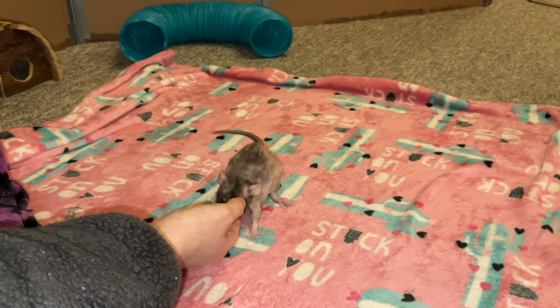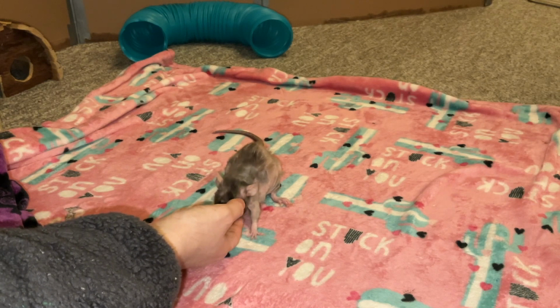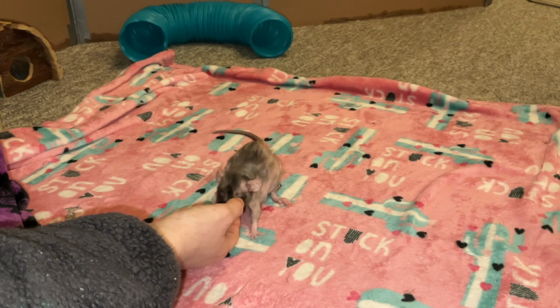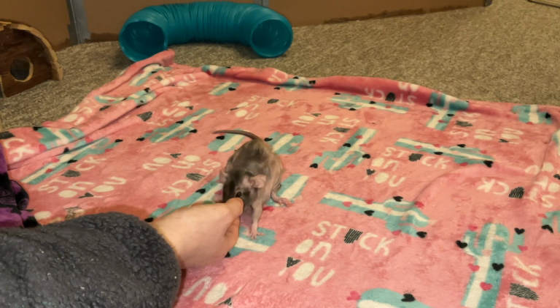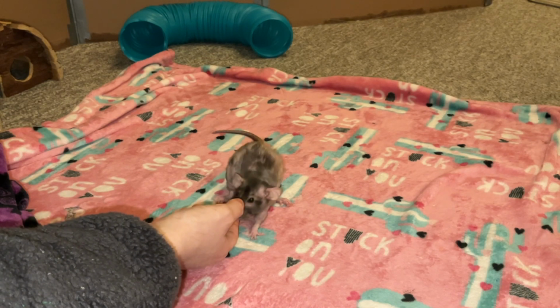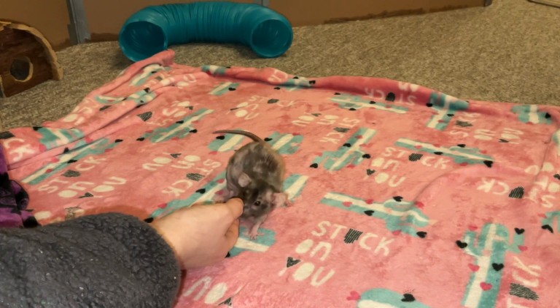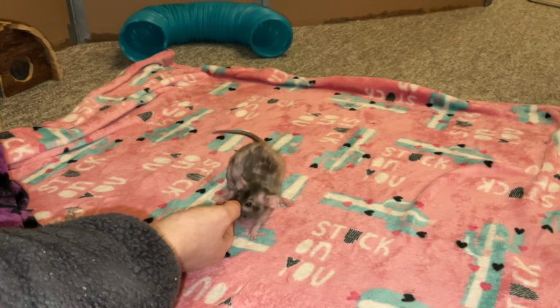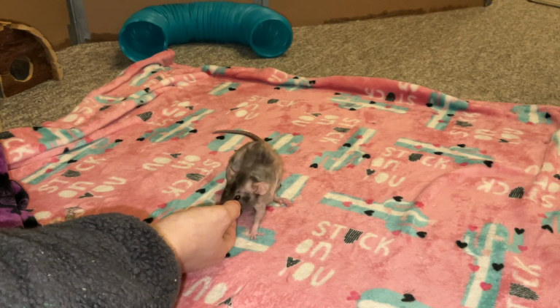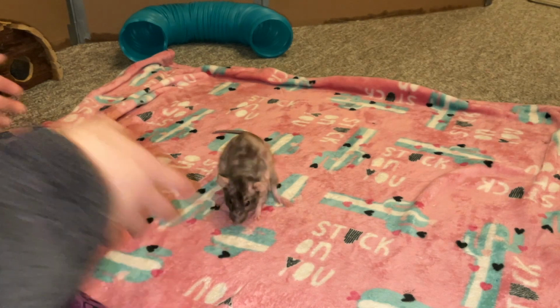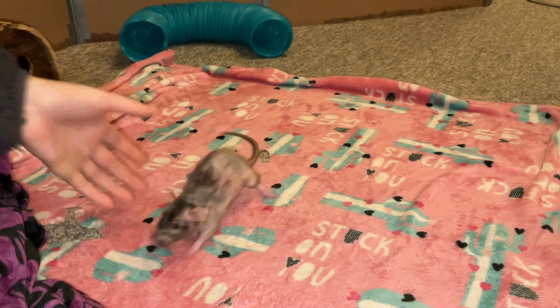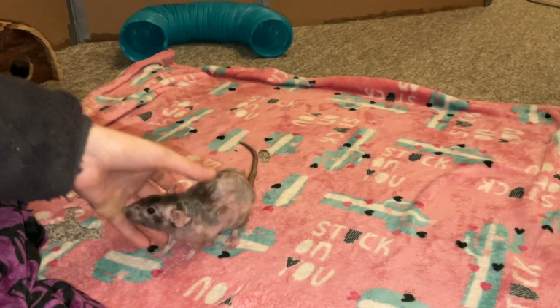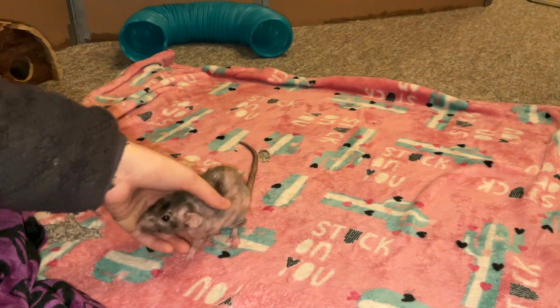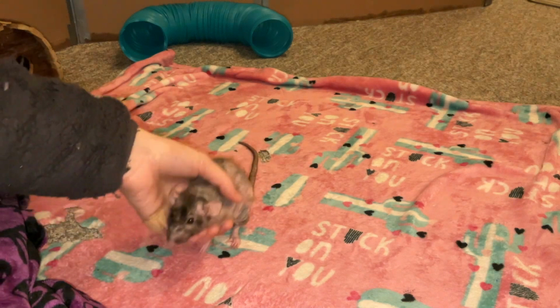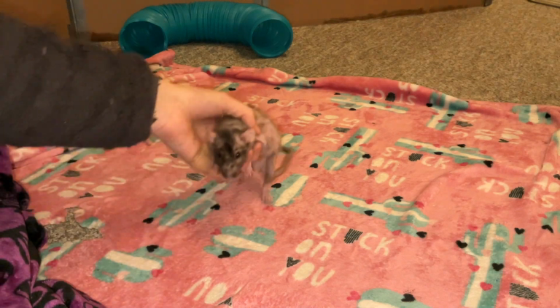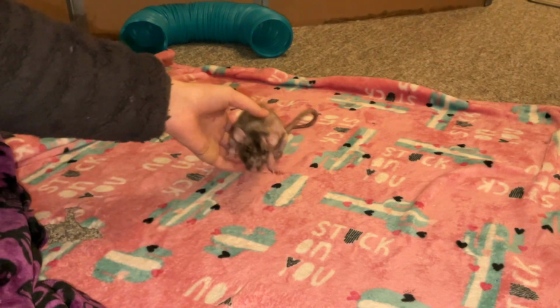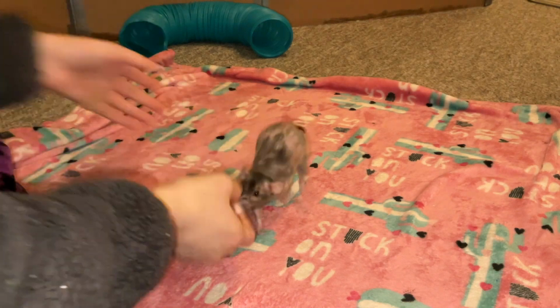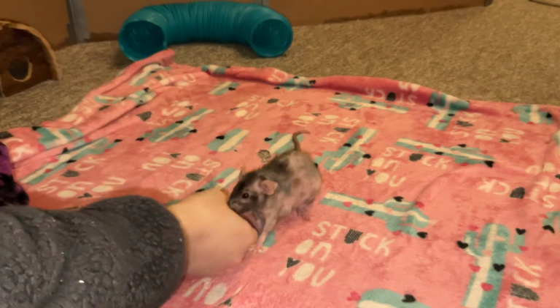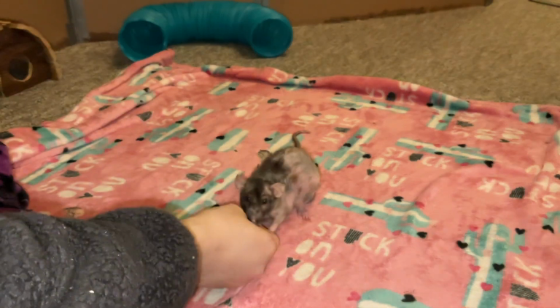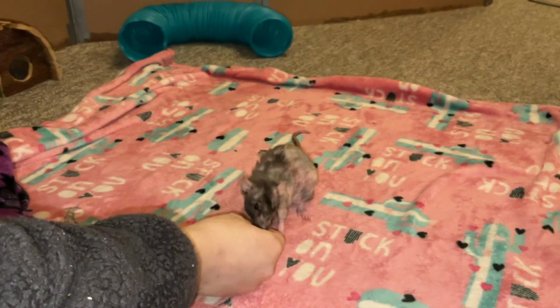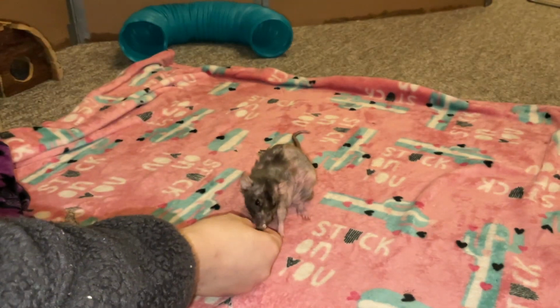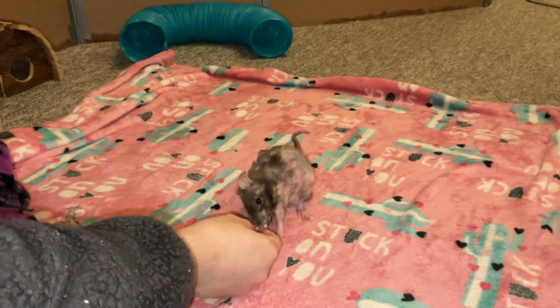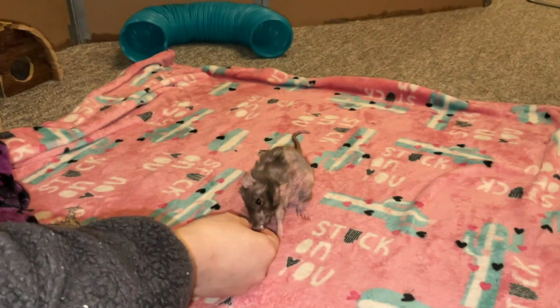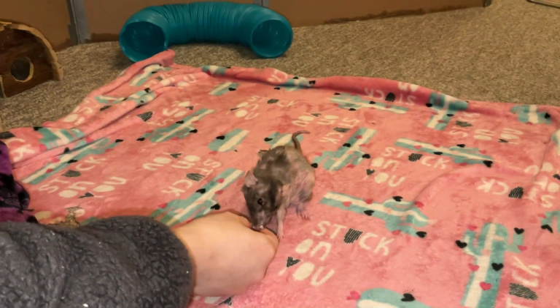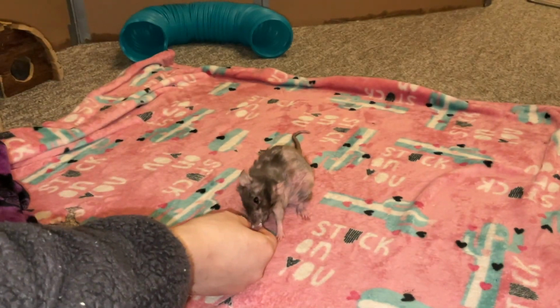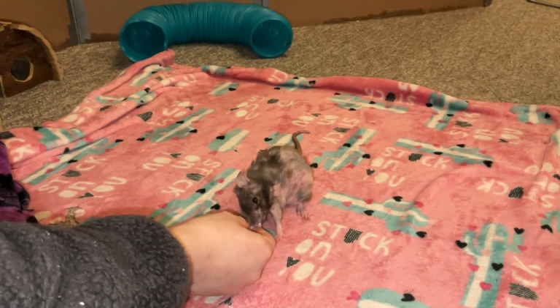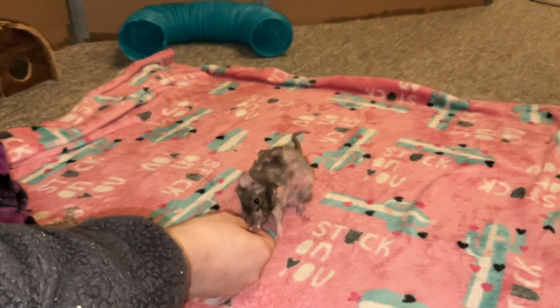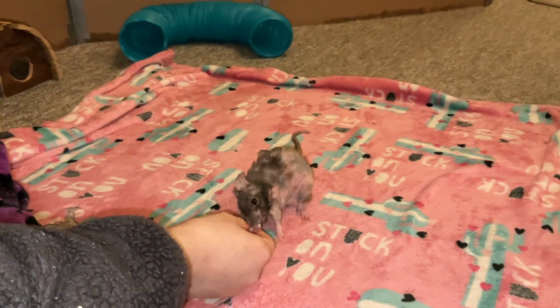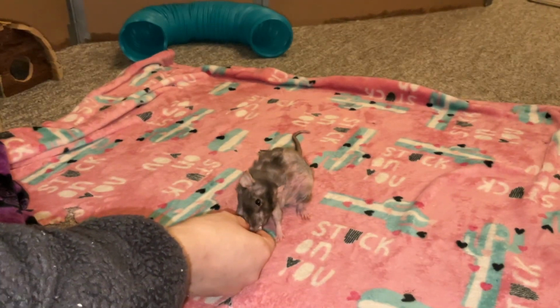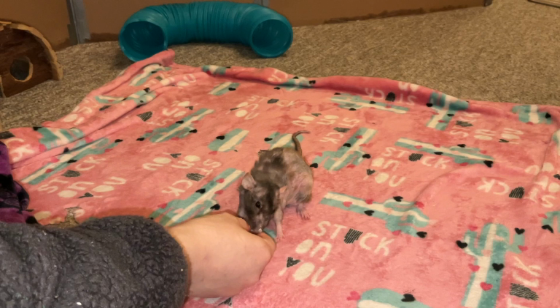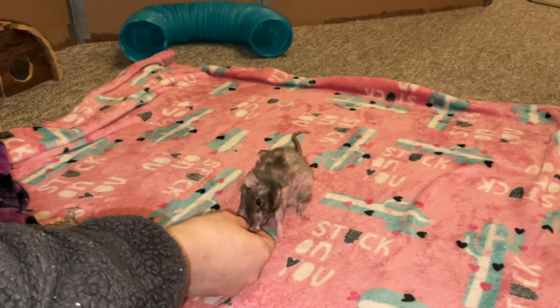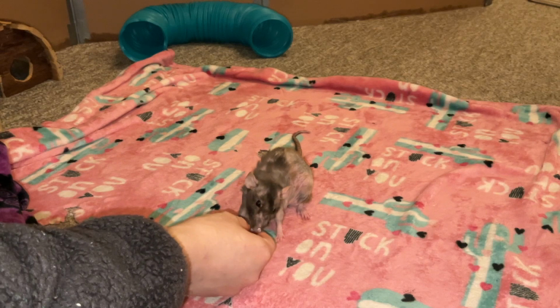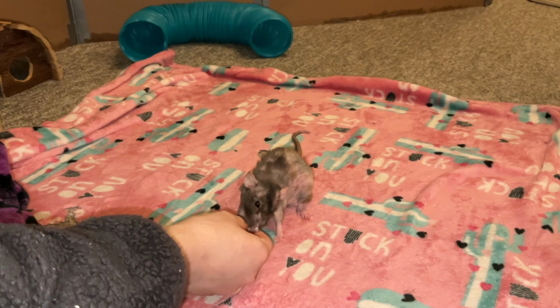On top of that, you might see some lethargy, some puffiness — typical sickness symptoms. Fur loss can also be another sign of kidney failure.